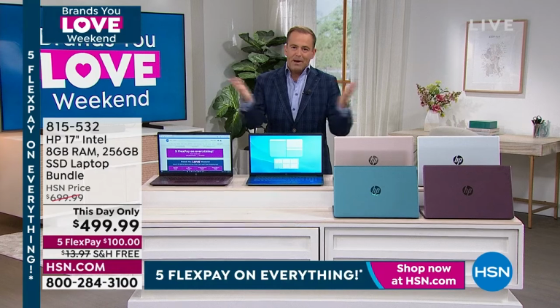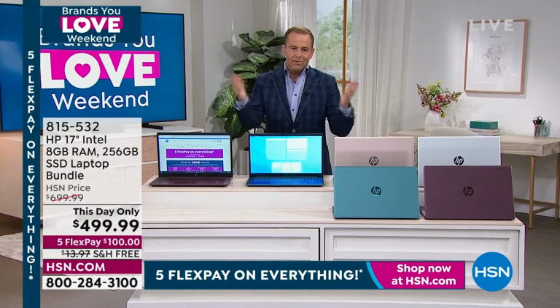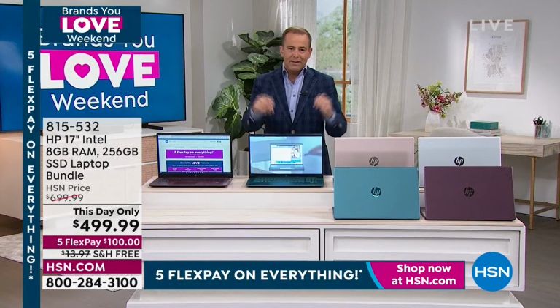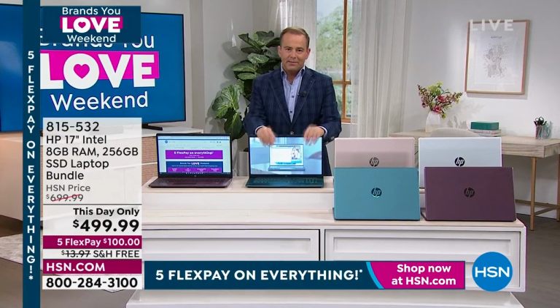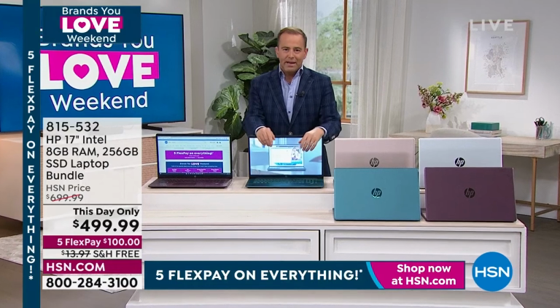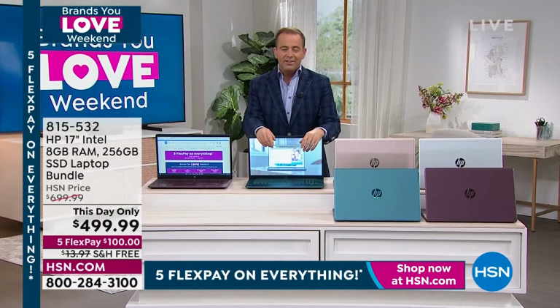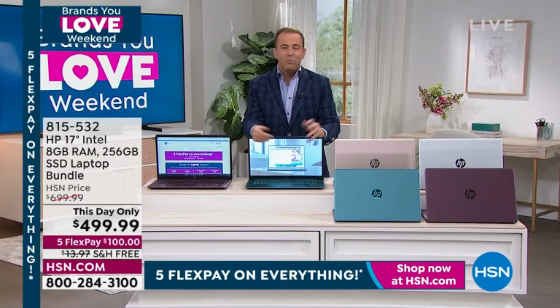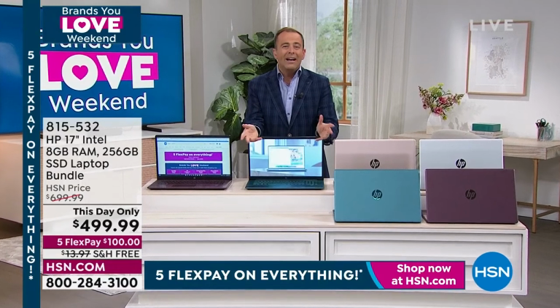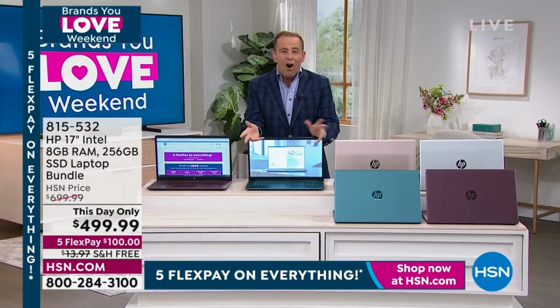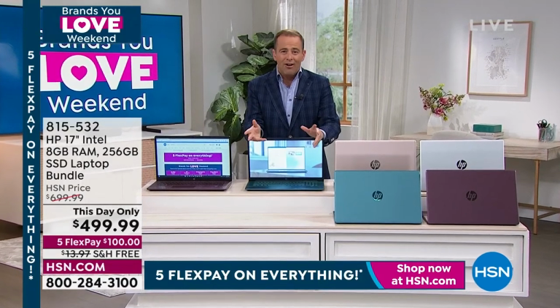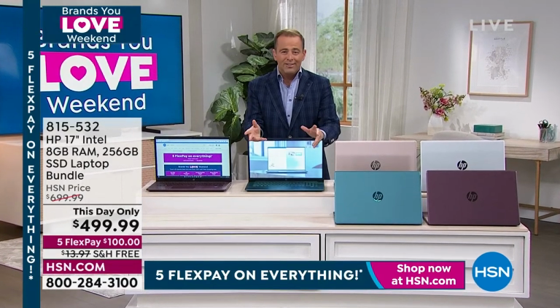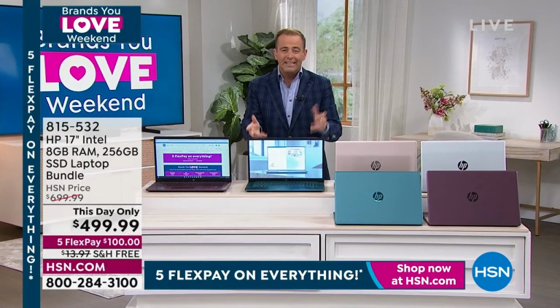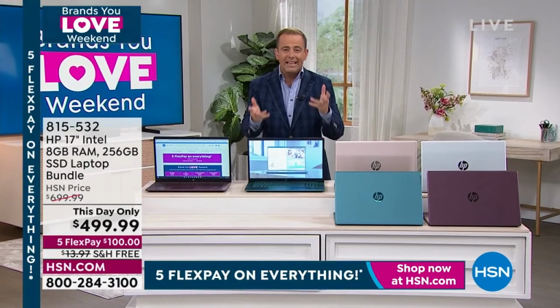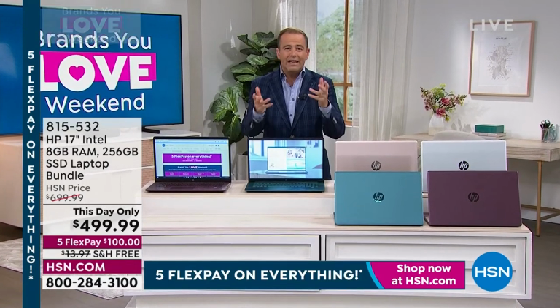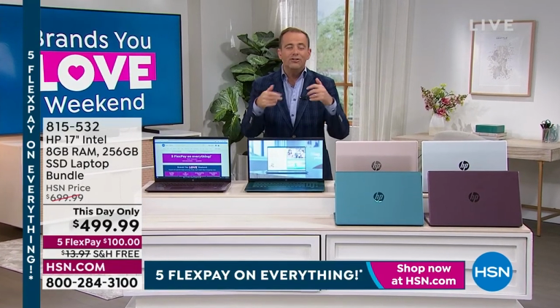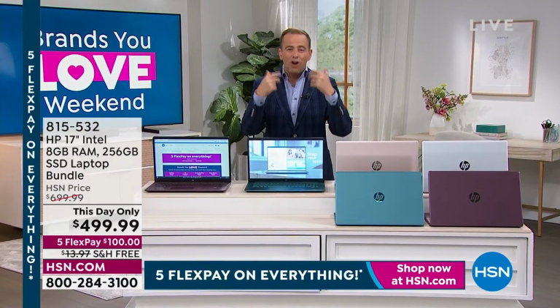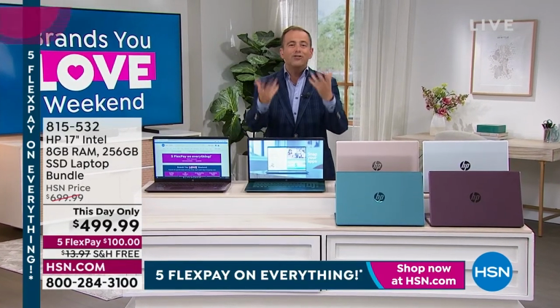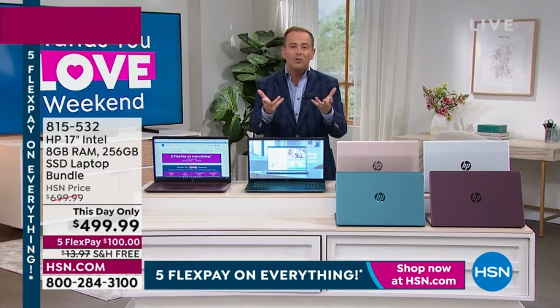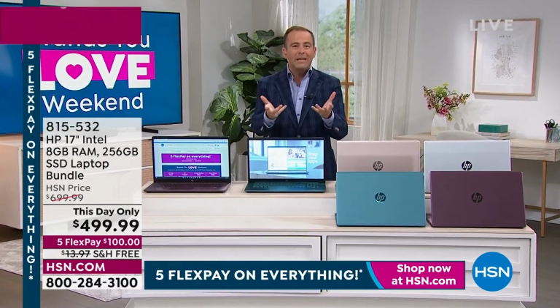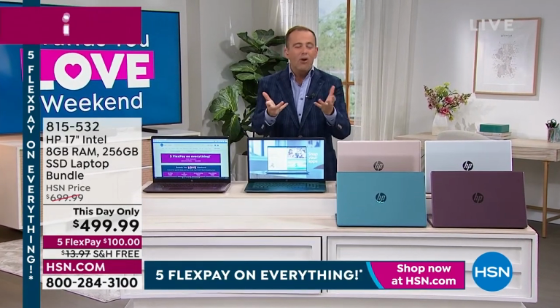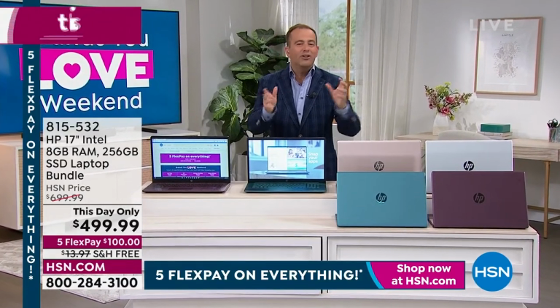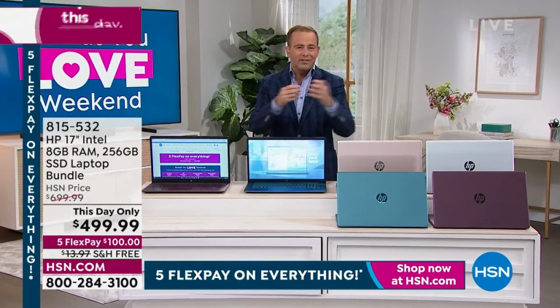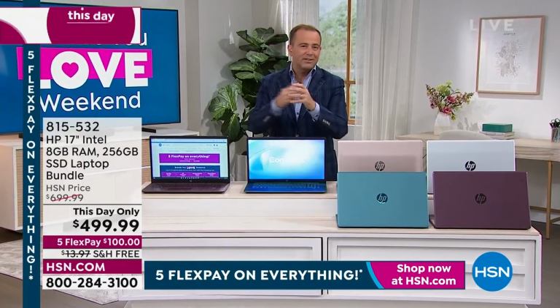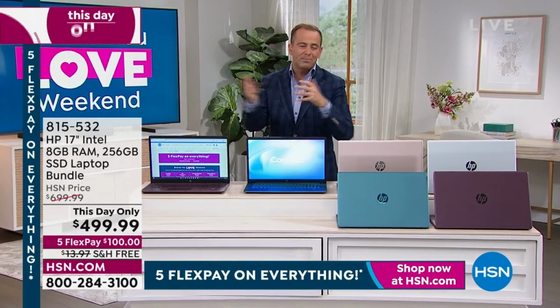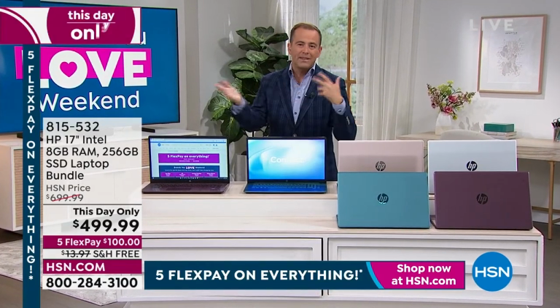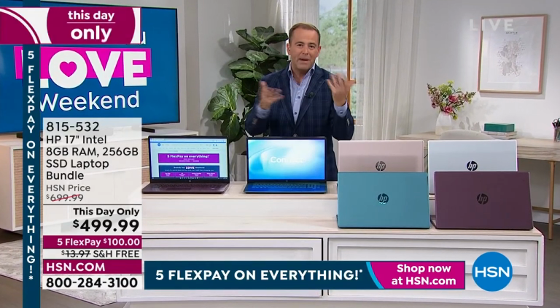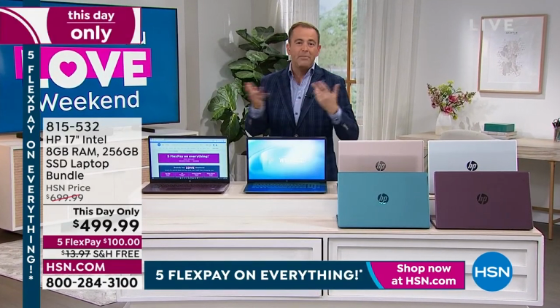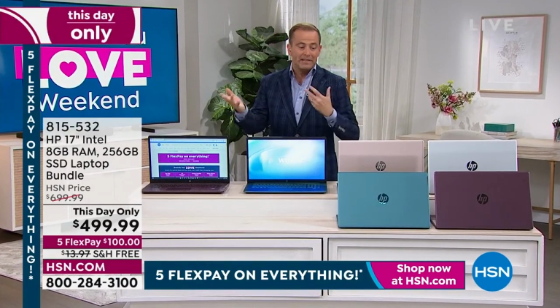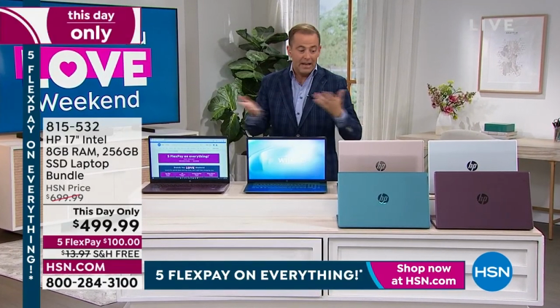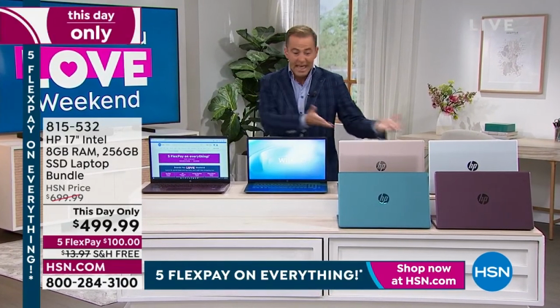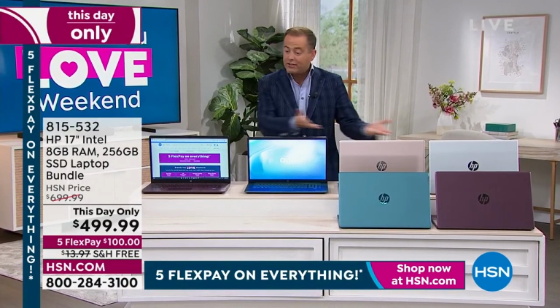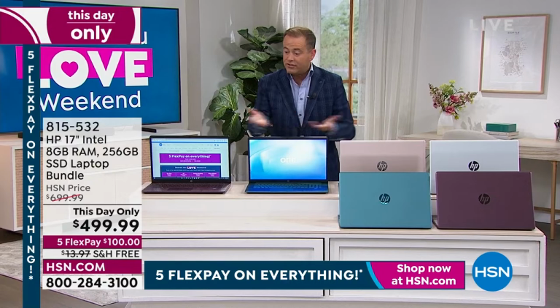Buy with FlexPay, because why not? It doesn't cost you any more — you just get to spread the payments out.